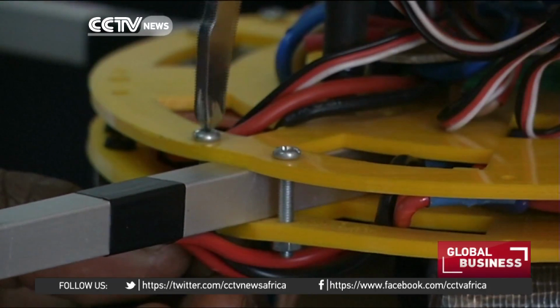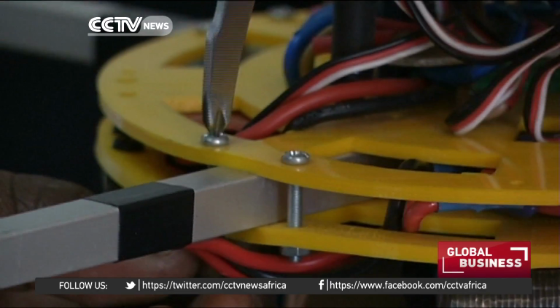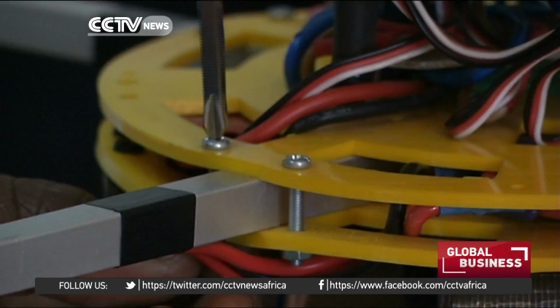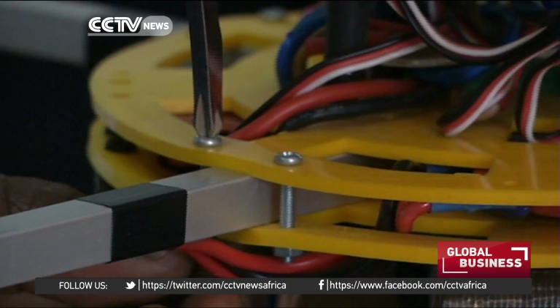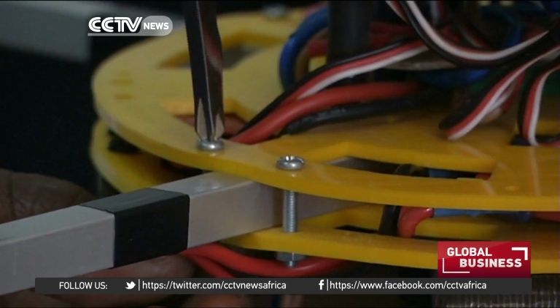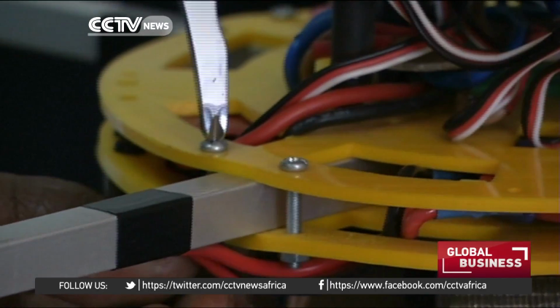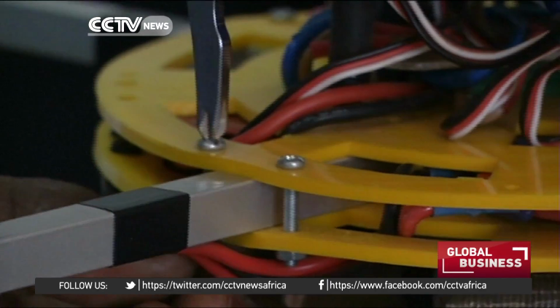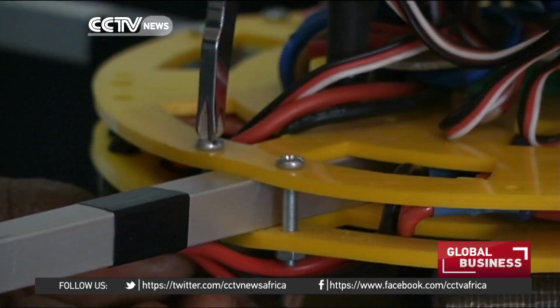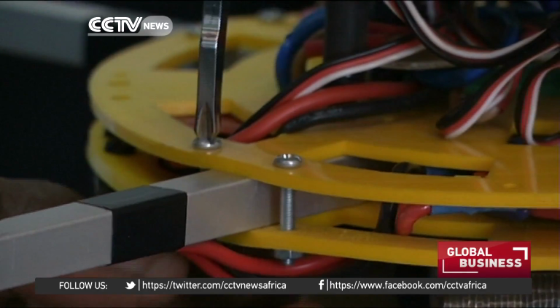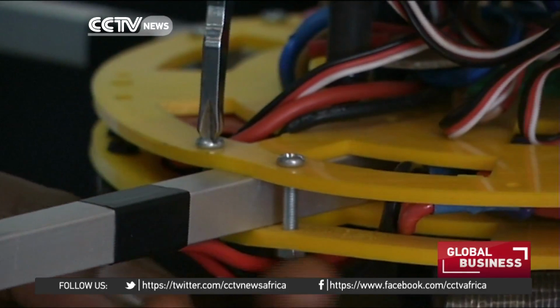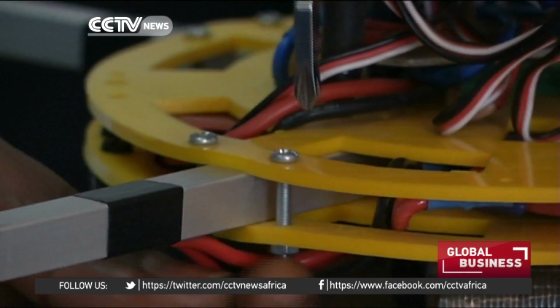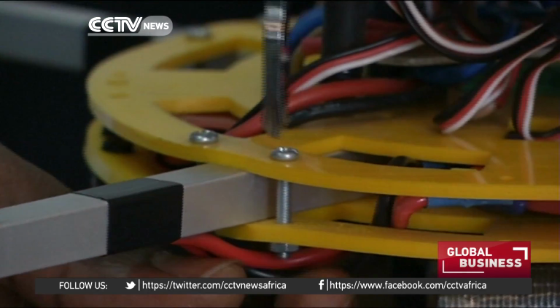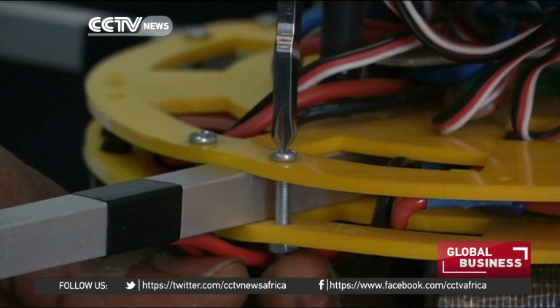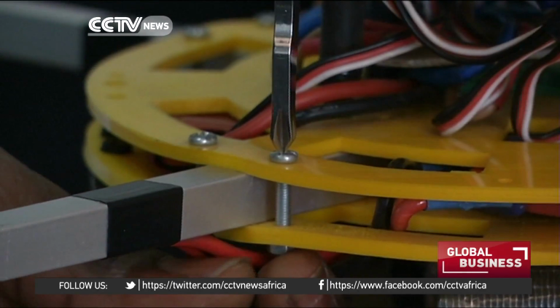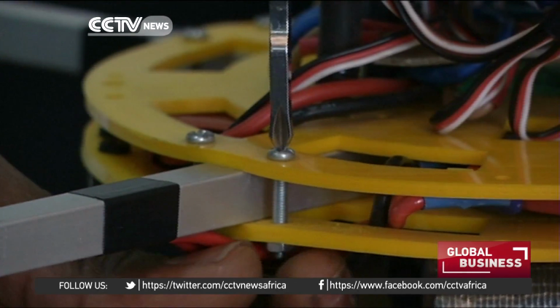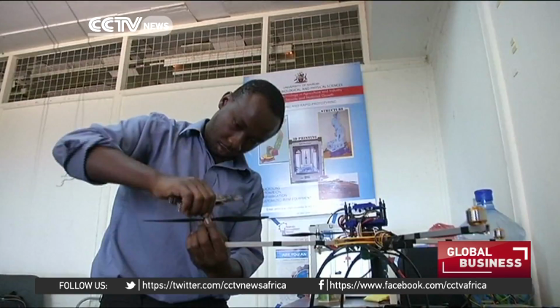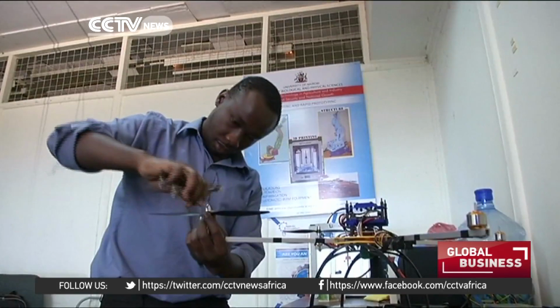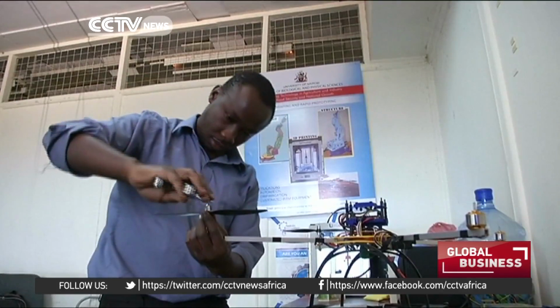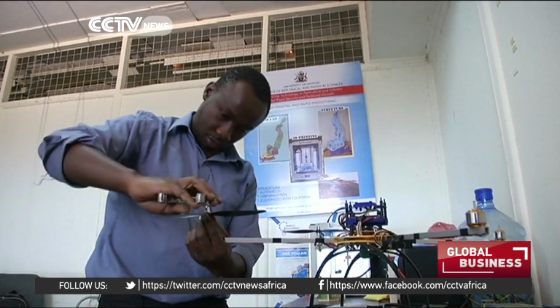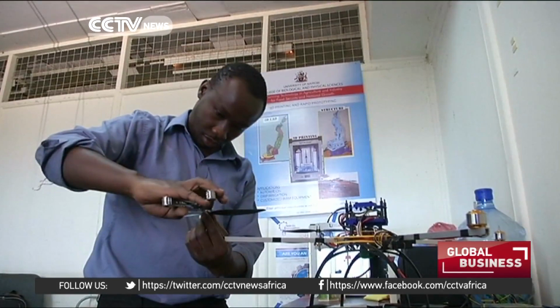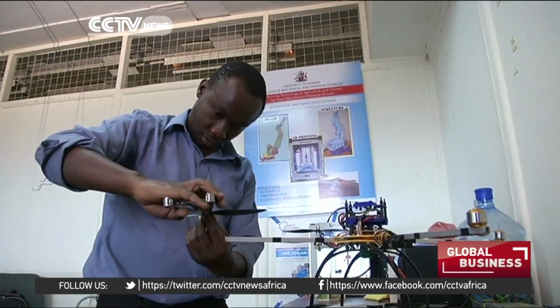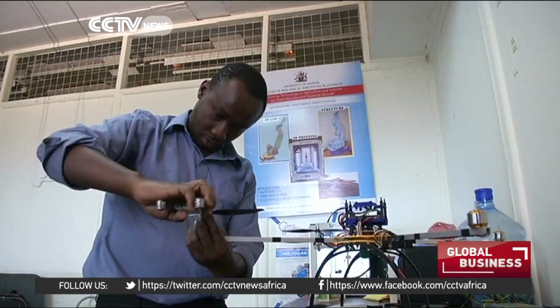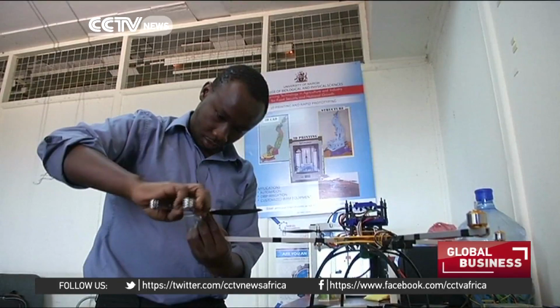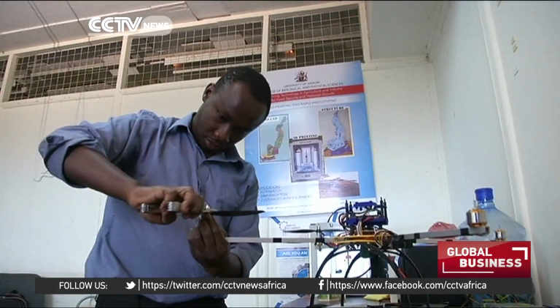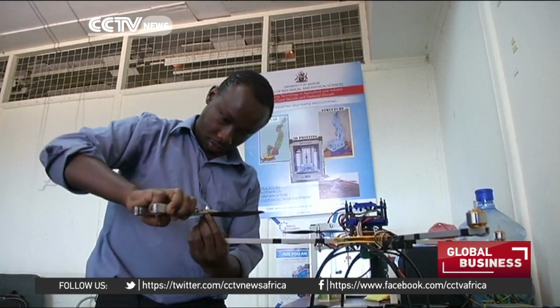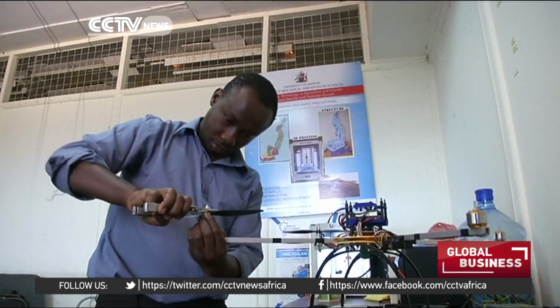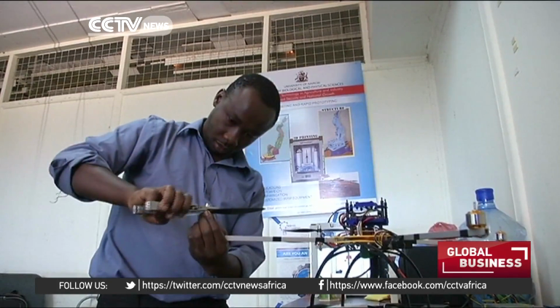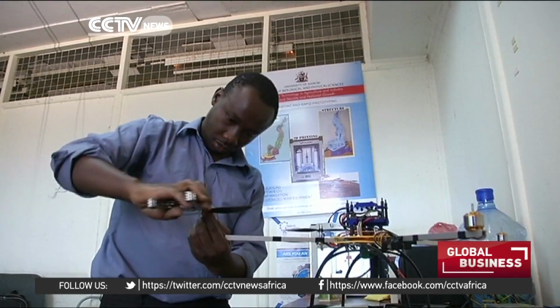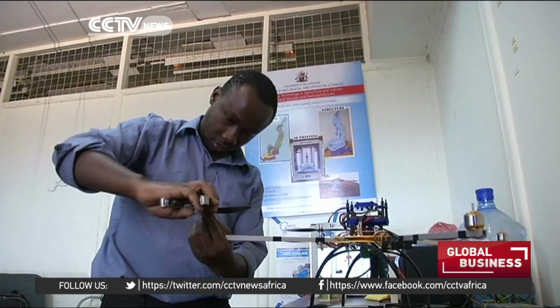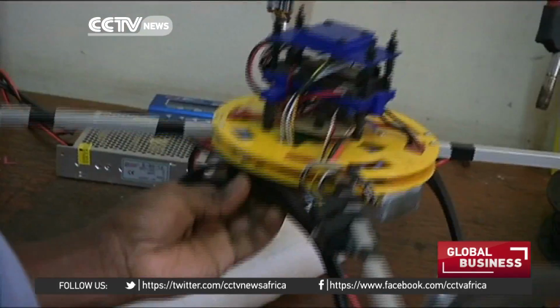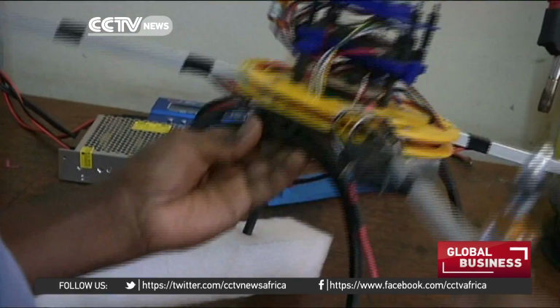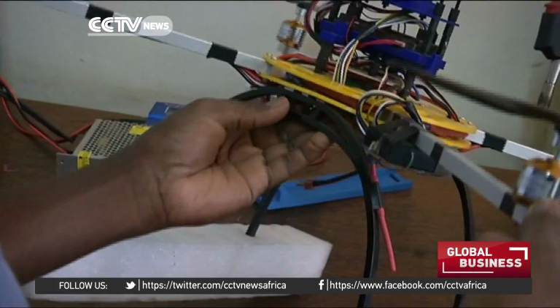Bet hopes the attention he is receiving for his innovation will push for faster, more flexible legislation for public and commercial use of unmanned aerial vehicles. Katherine Omwondo, CCTV.